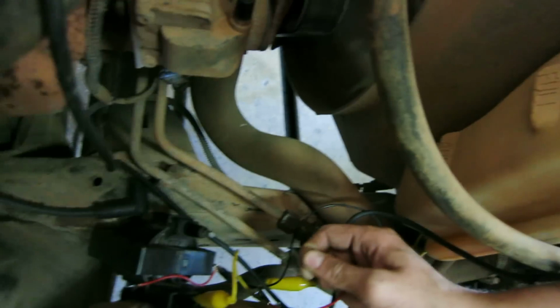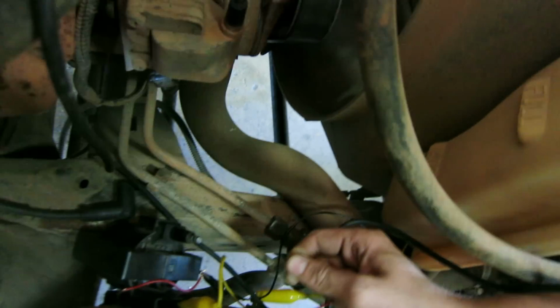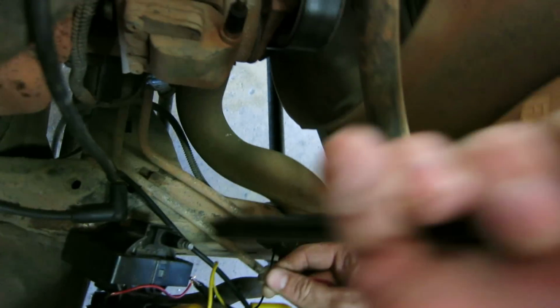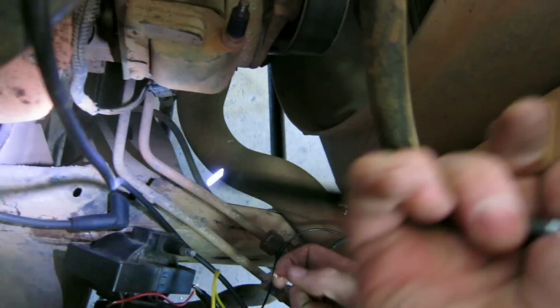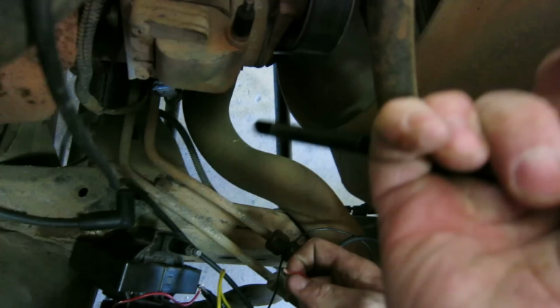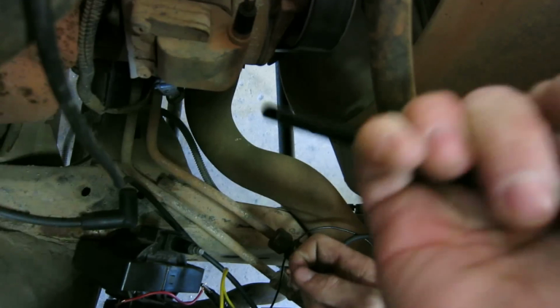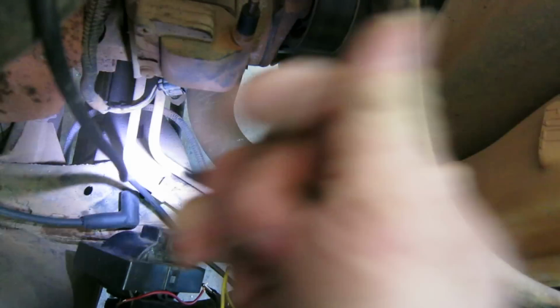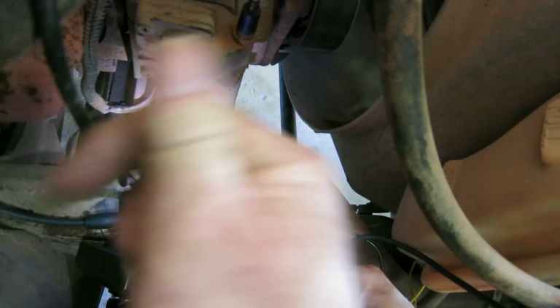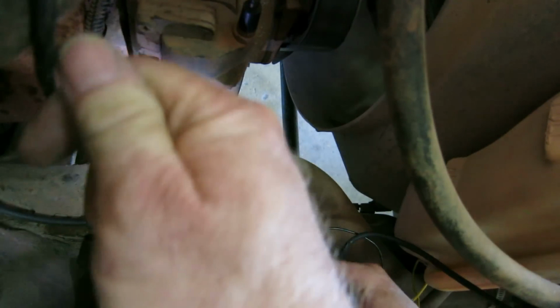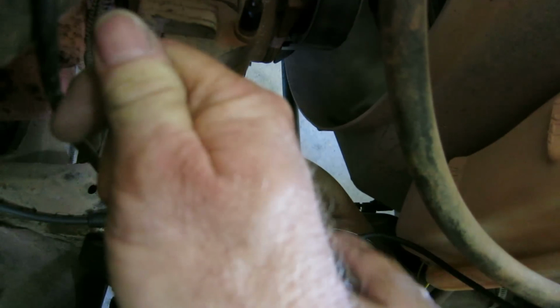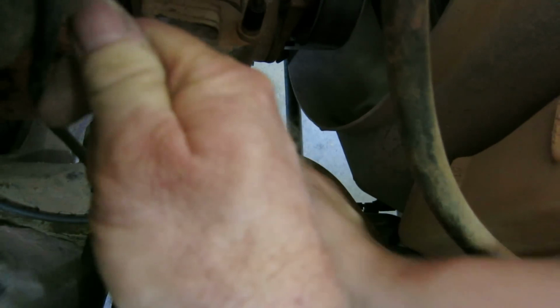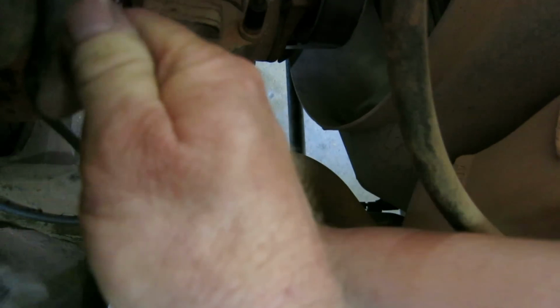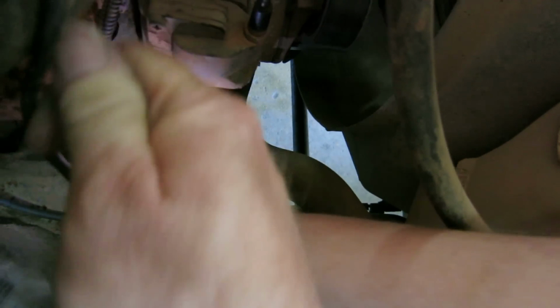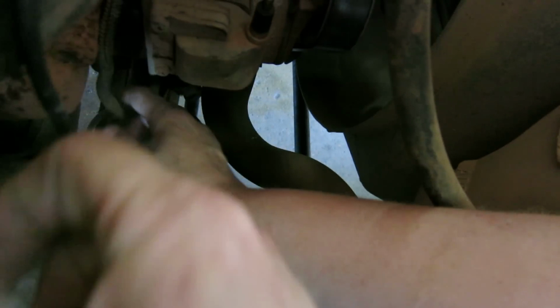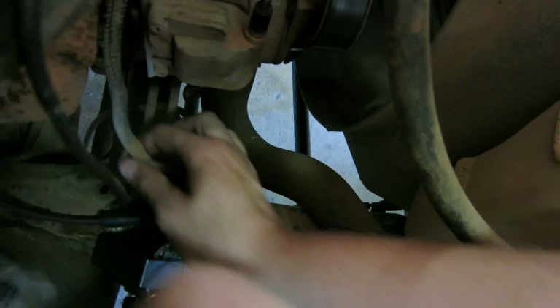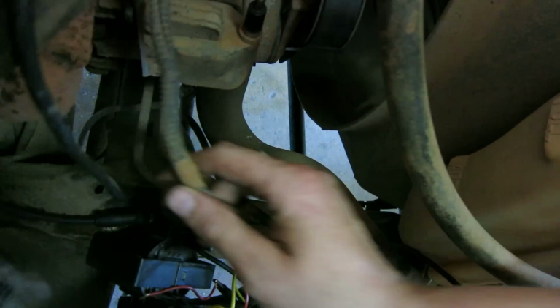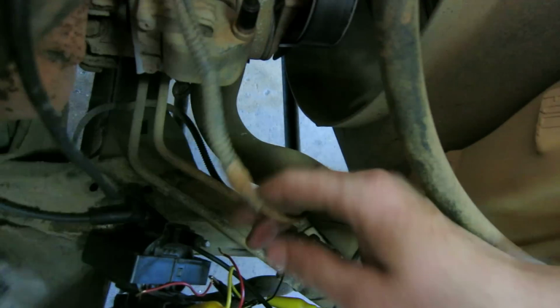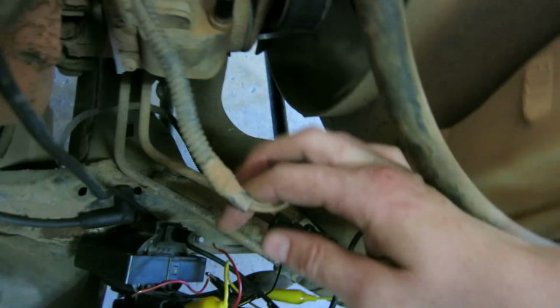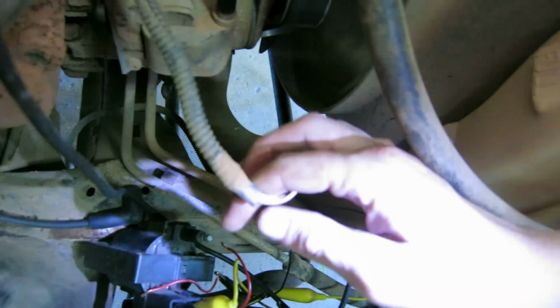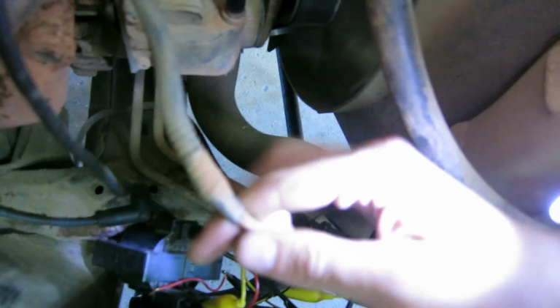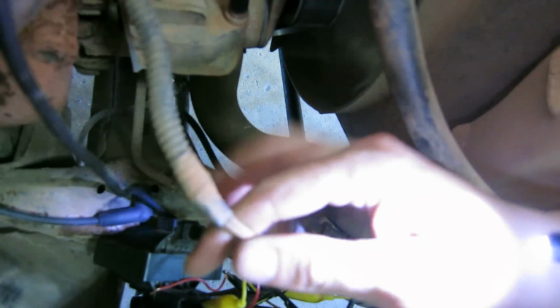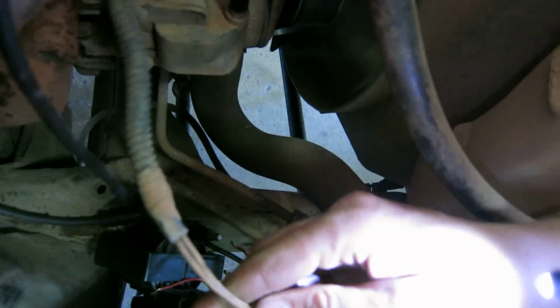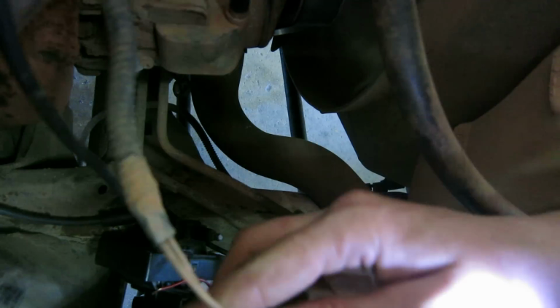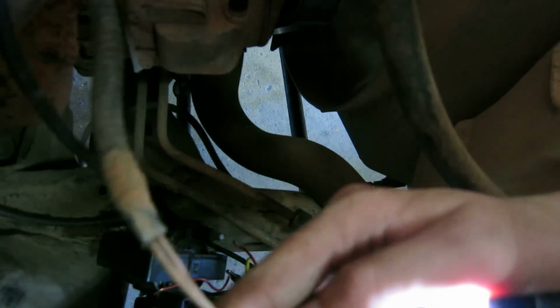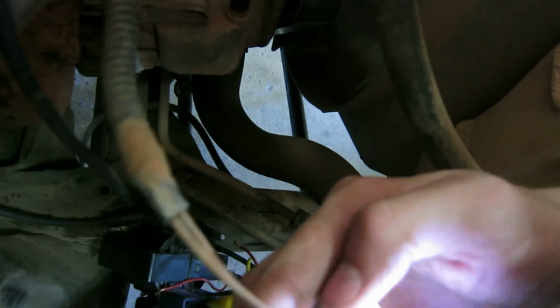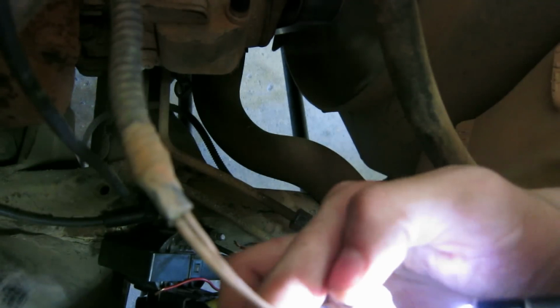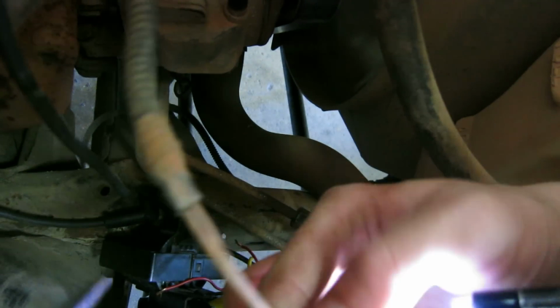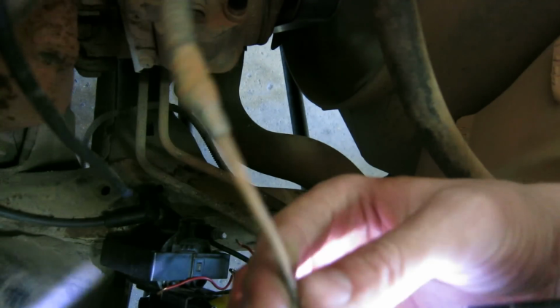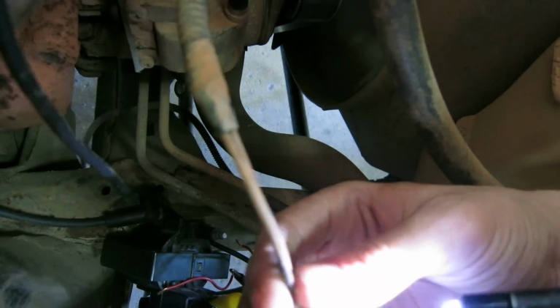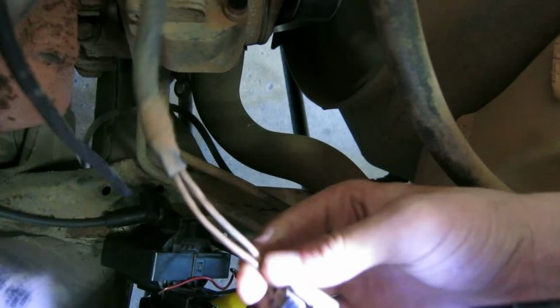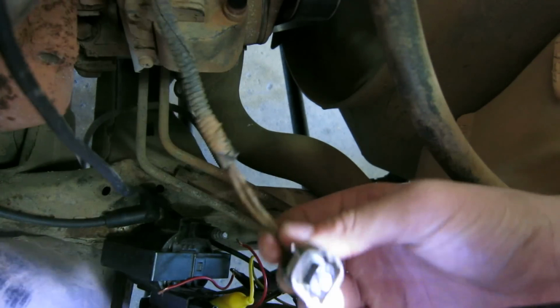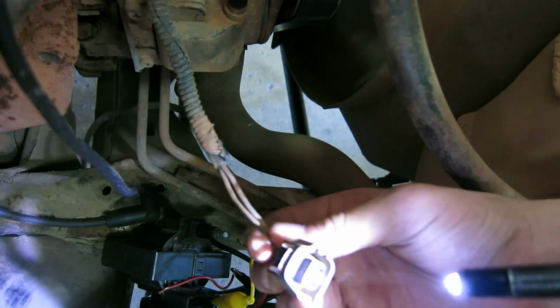Look at that — look at this. Right there. Now do it. See where the wires are? Stick it in there.